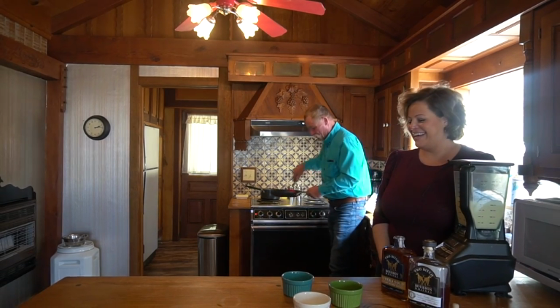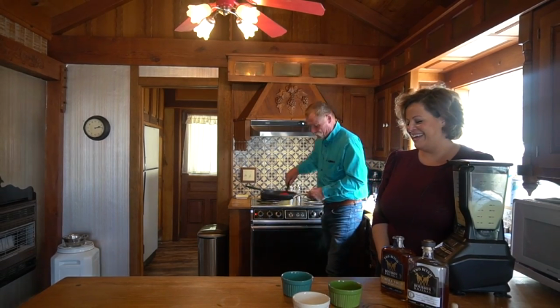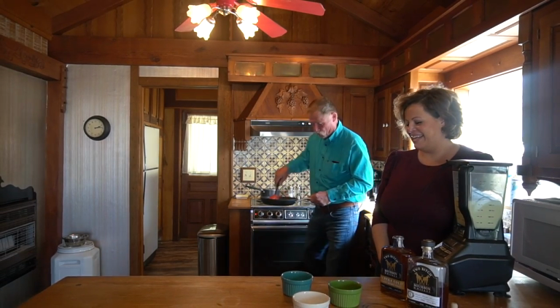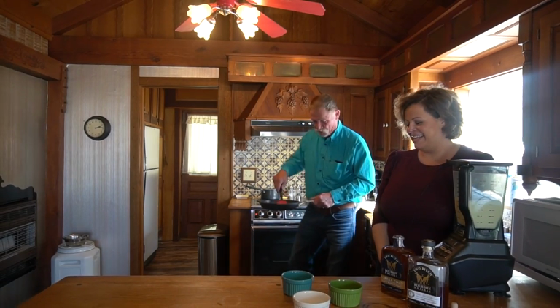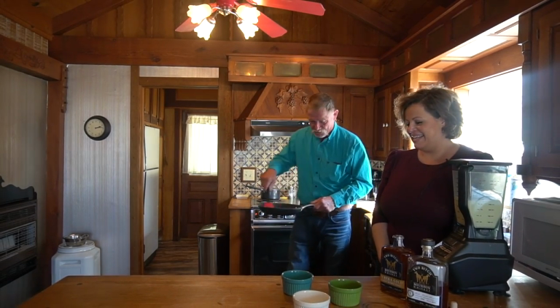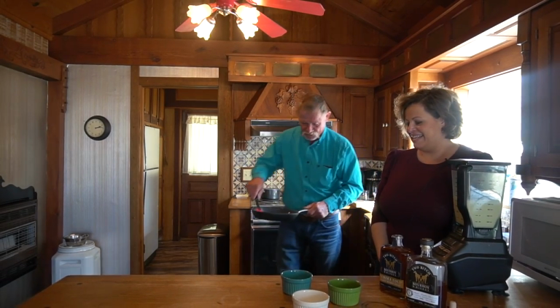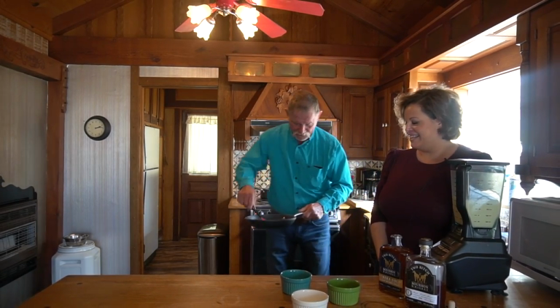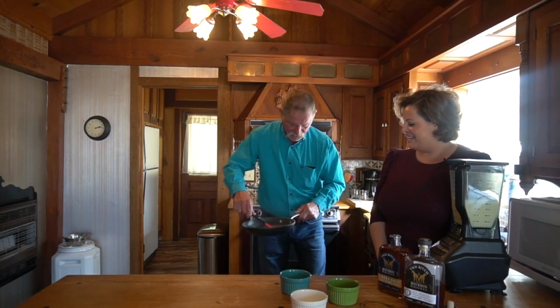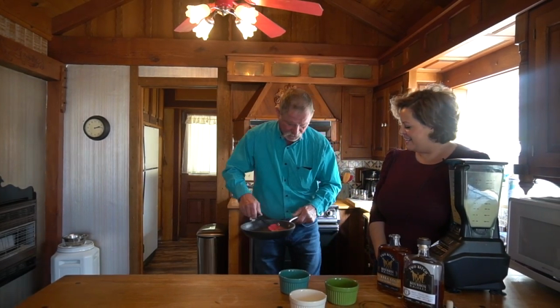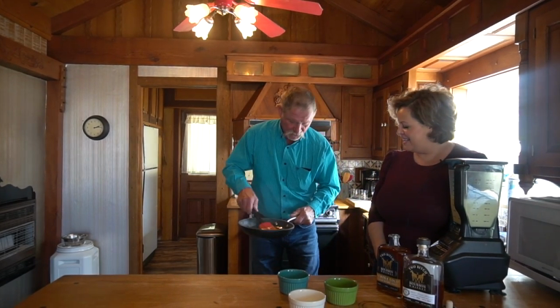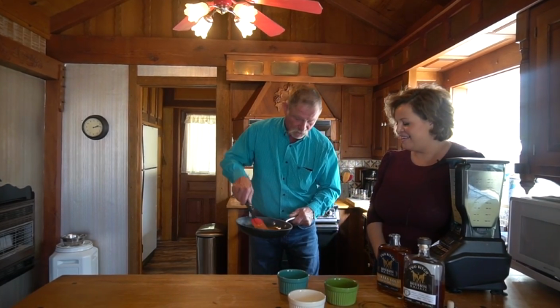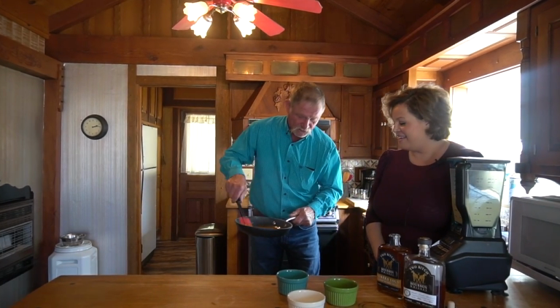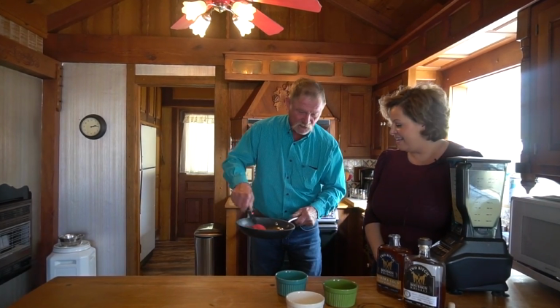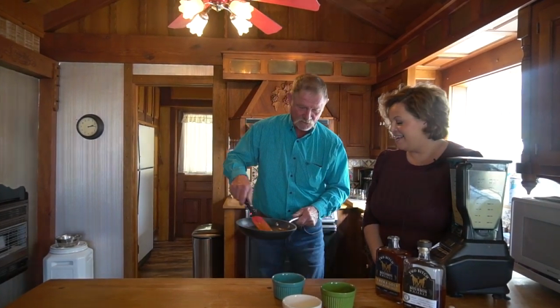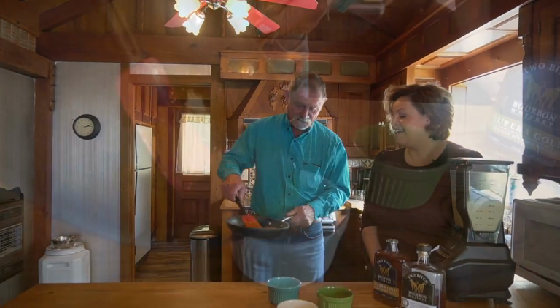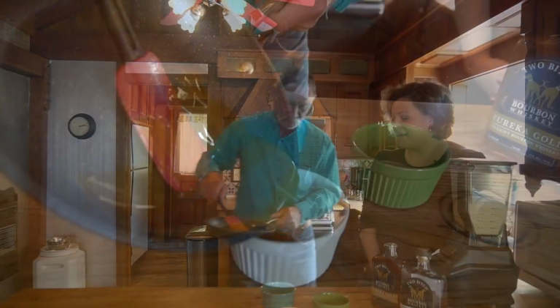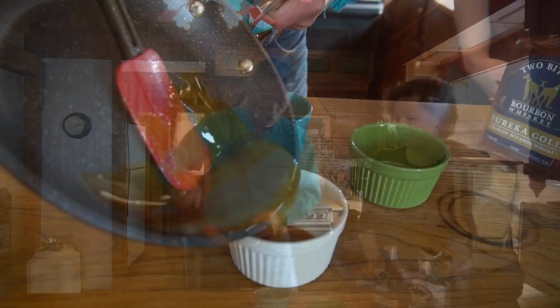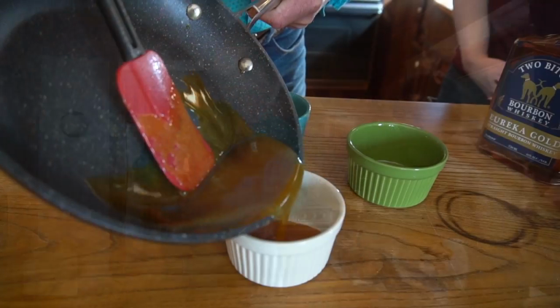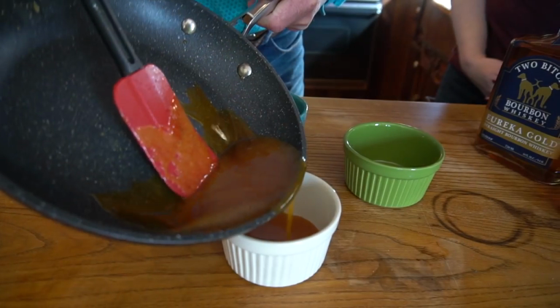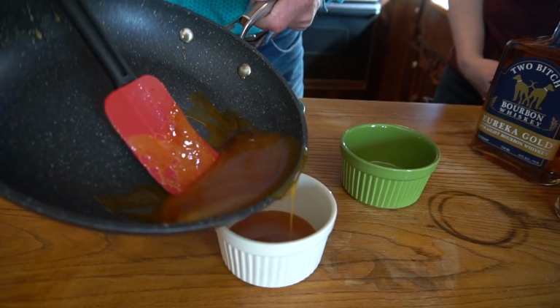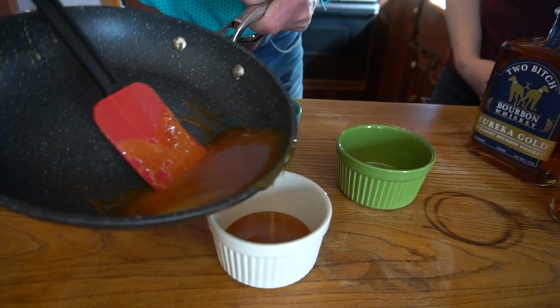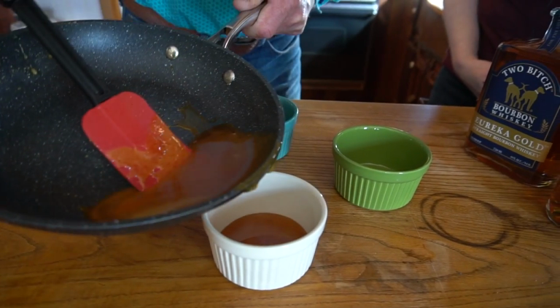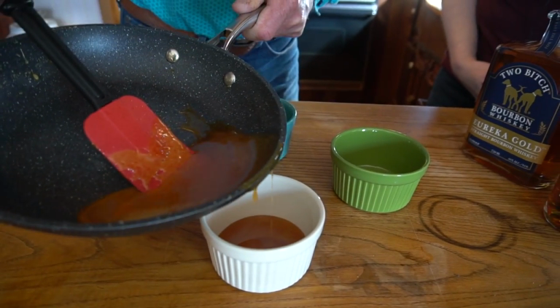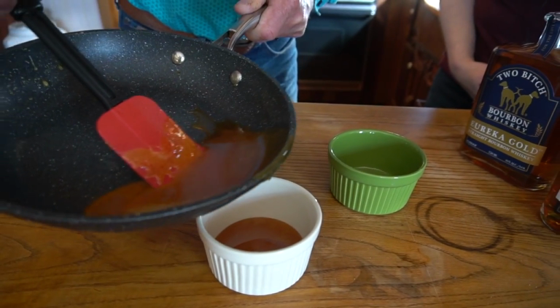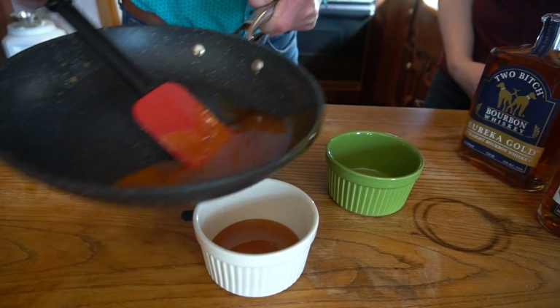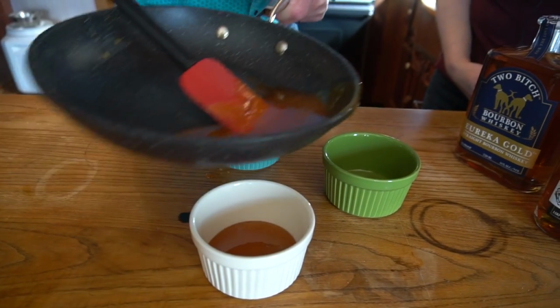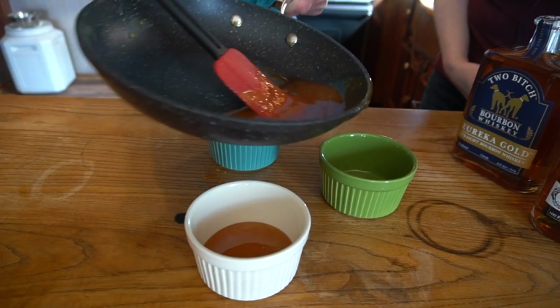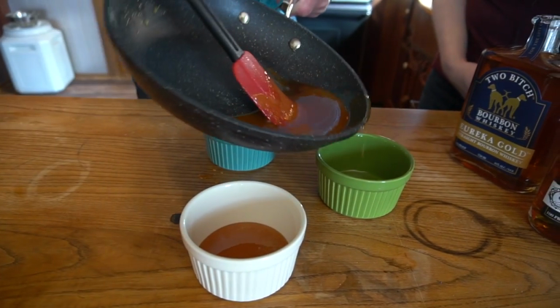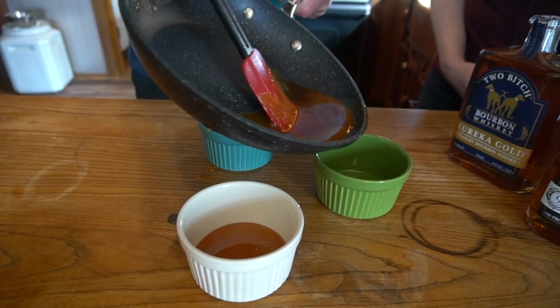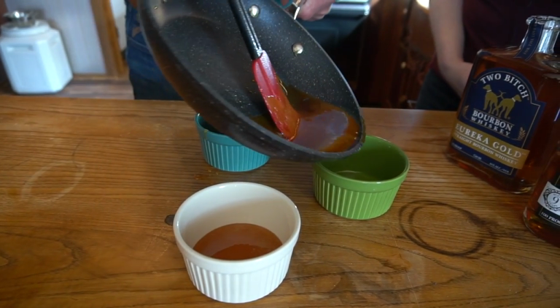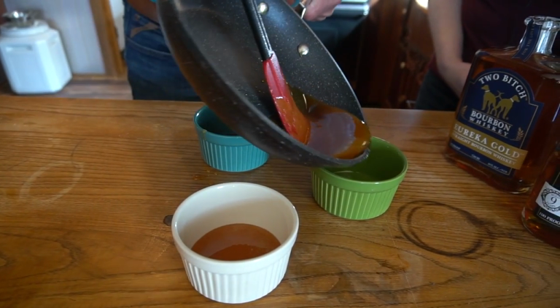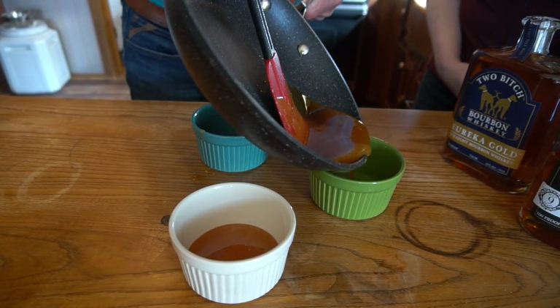Lauren, you can see that is a good rich color there. We're just going to pour a little in each one of these dishes.